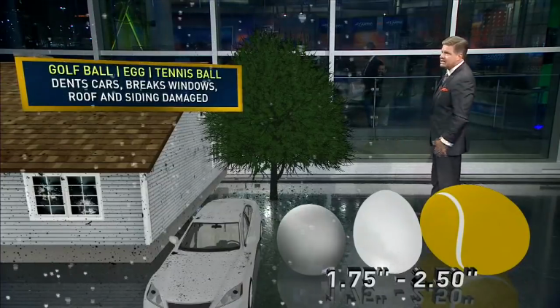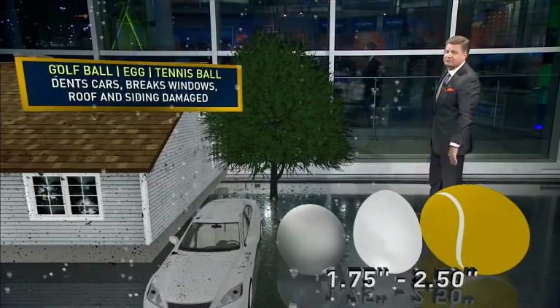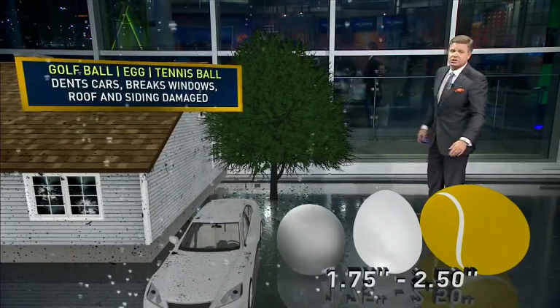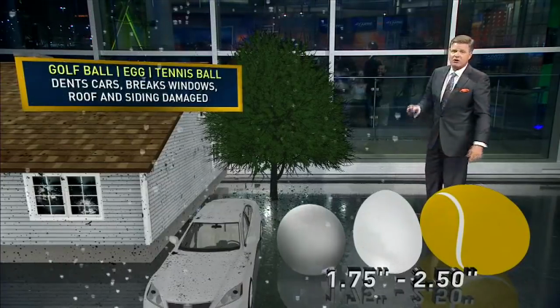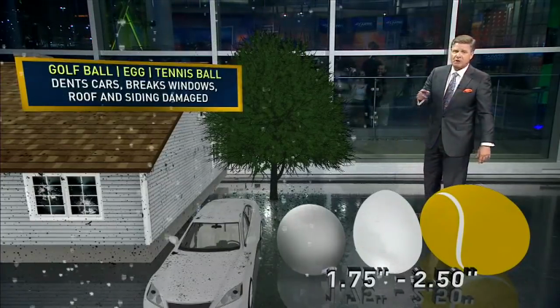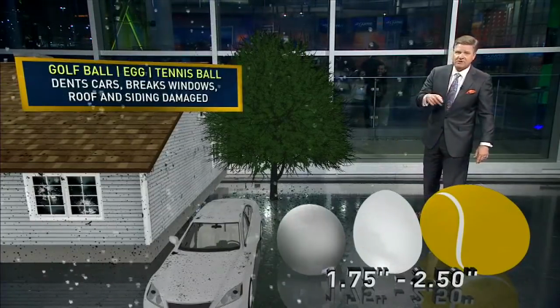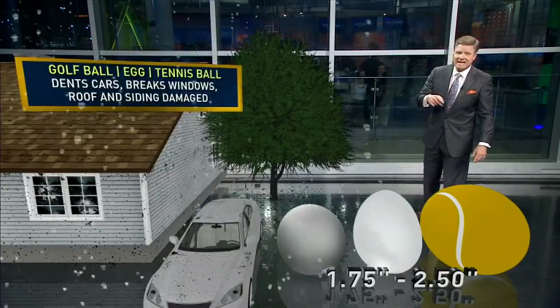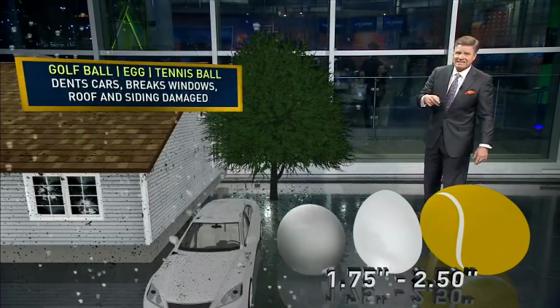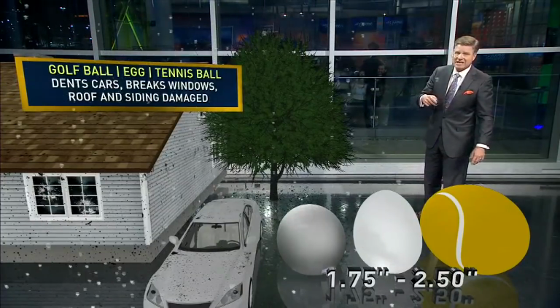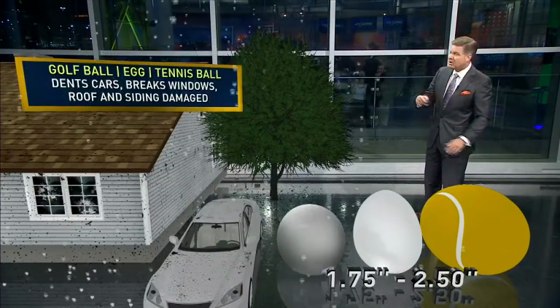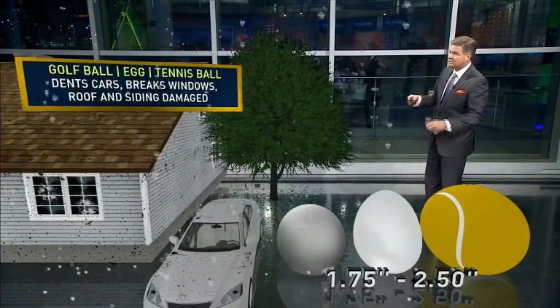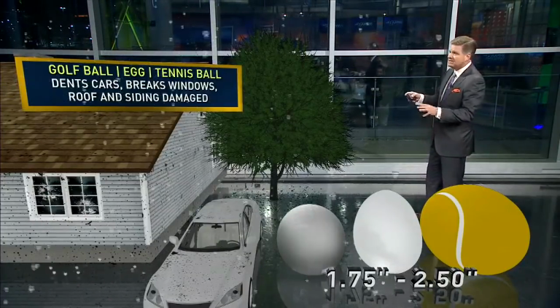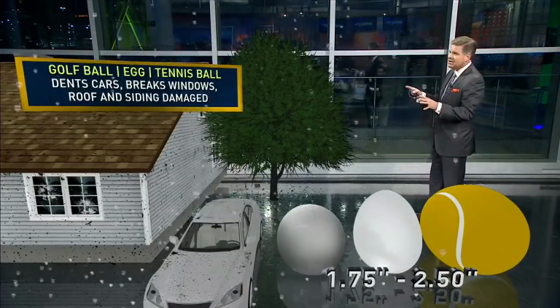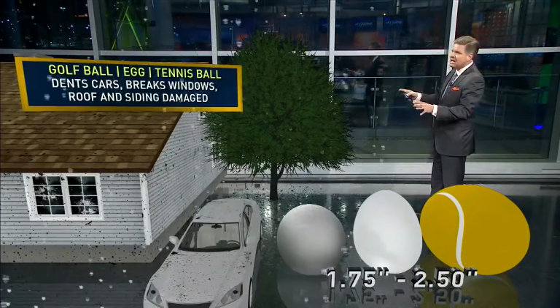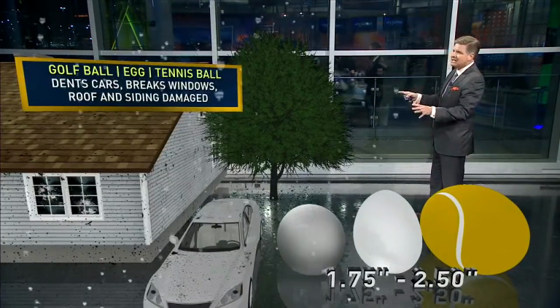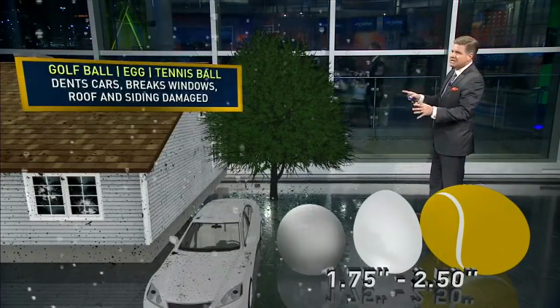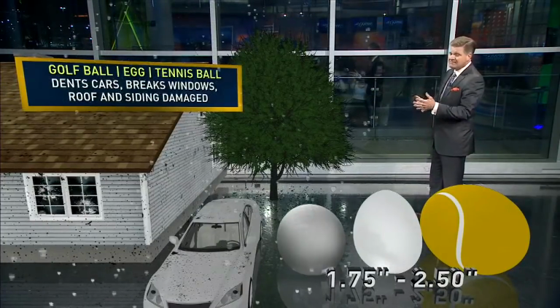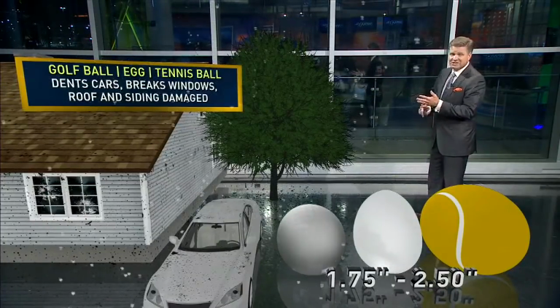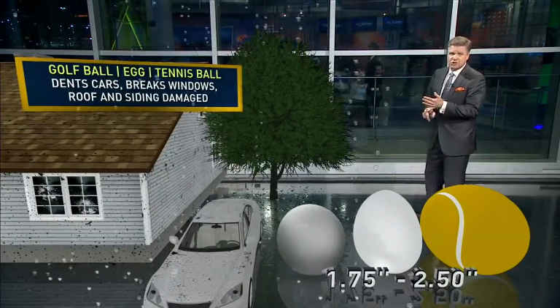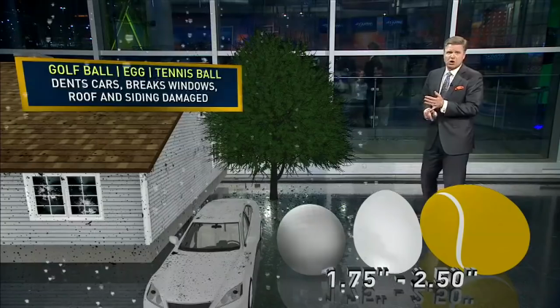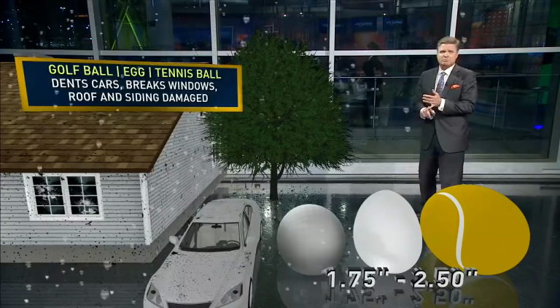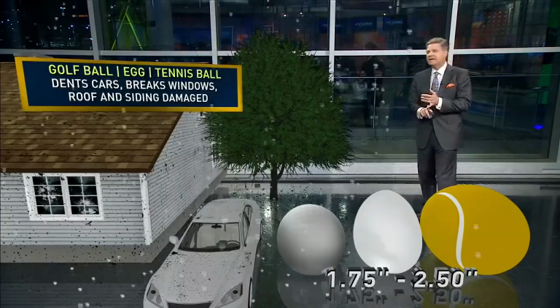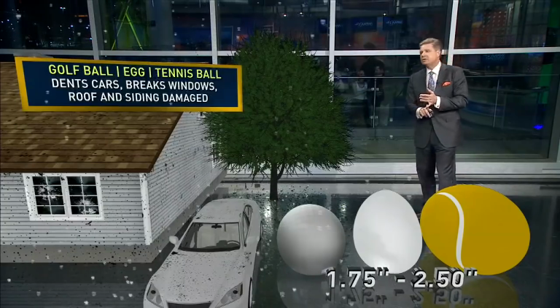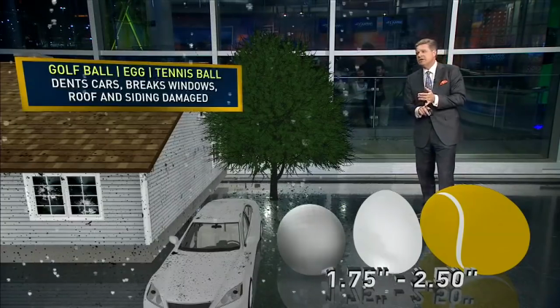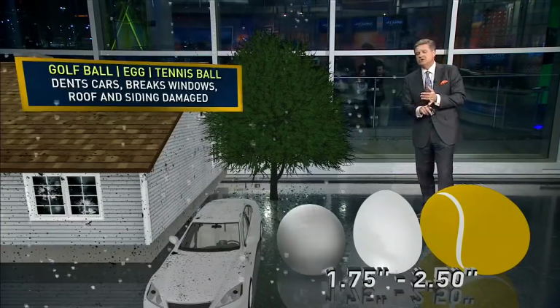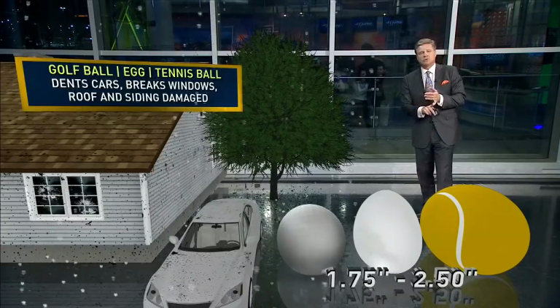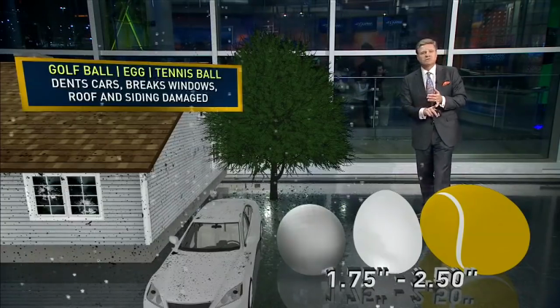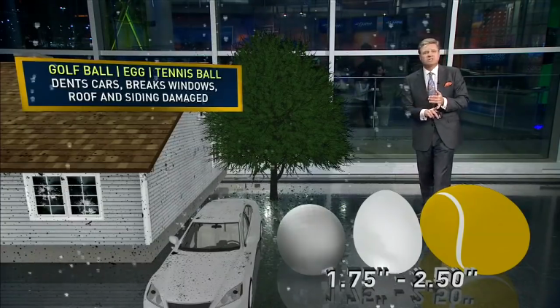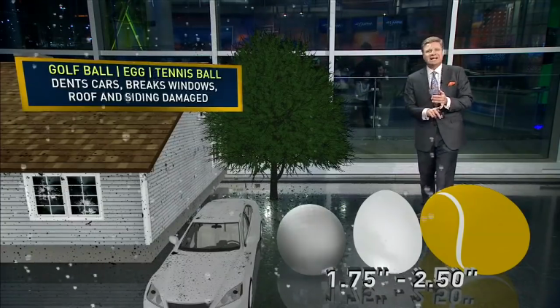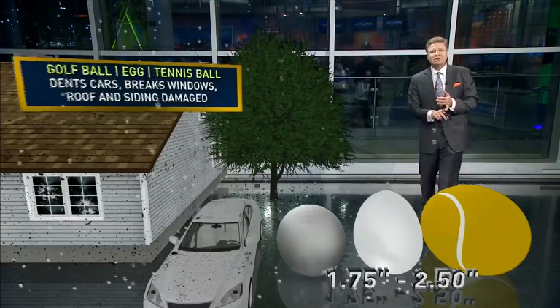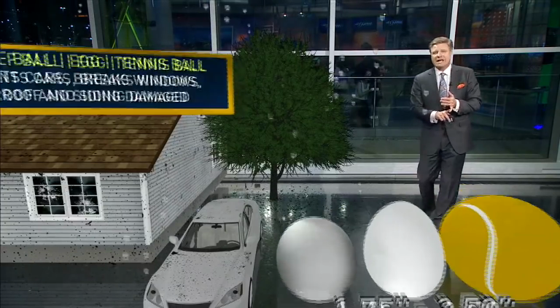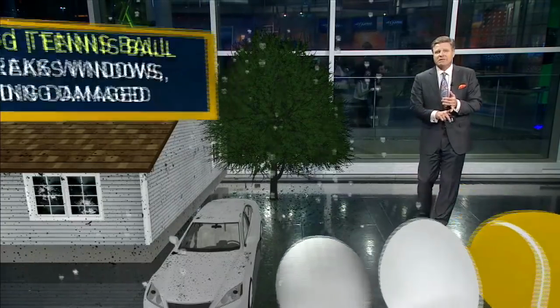Then you get up to the golf ball, the egg, the tennis ball size hail. That's when you have dents in cars, breaks in windows, and roofs and siding are damaged.